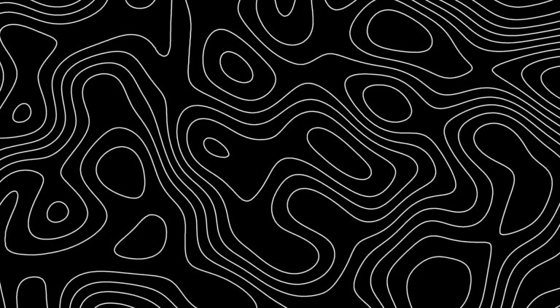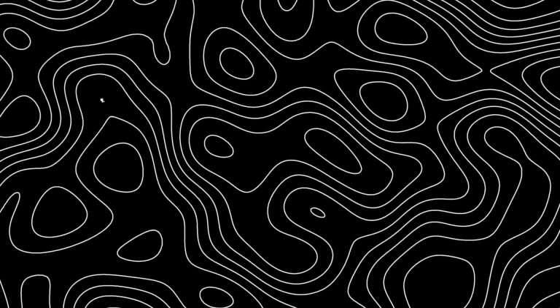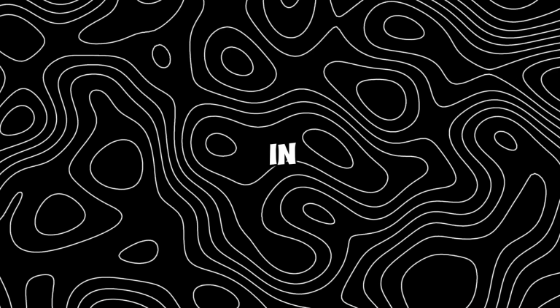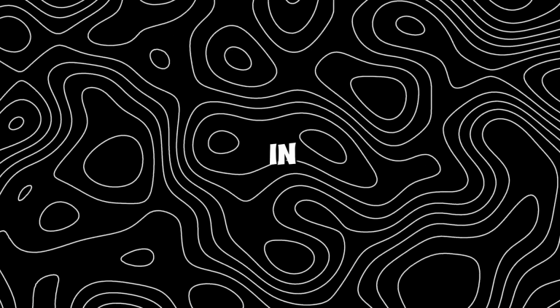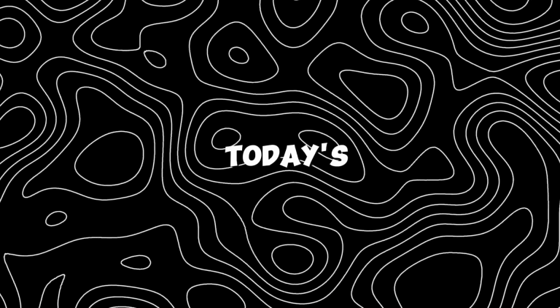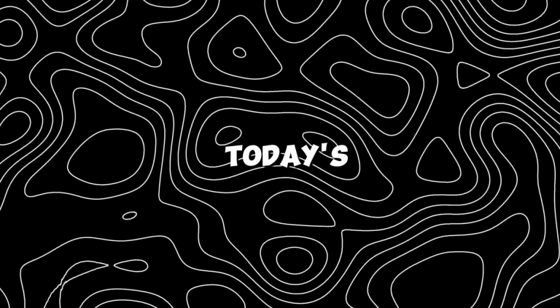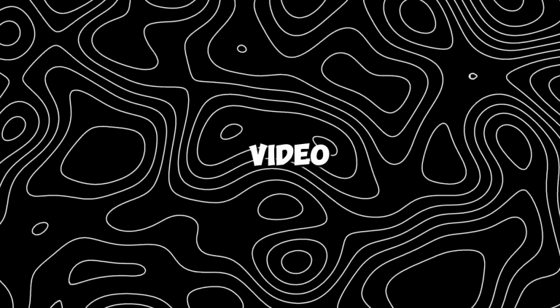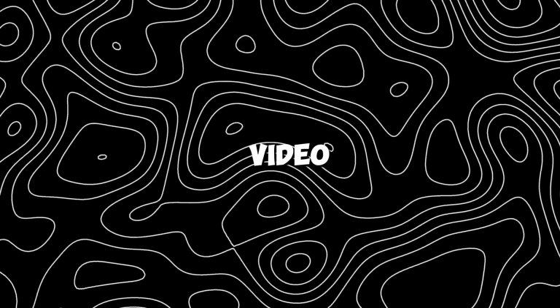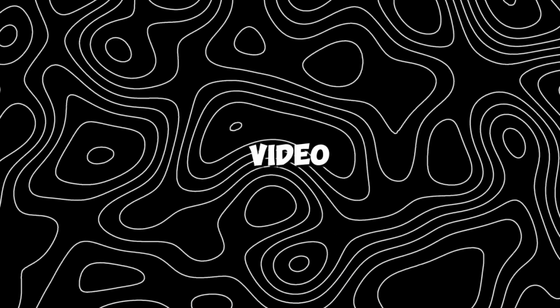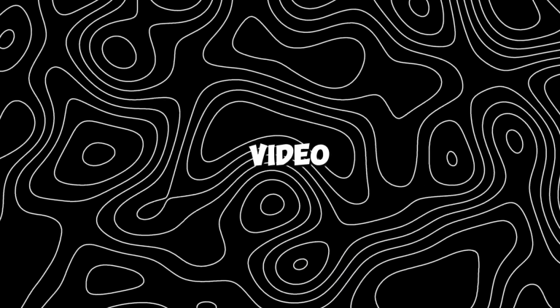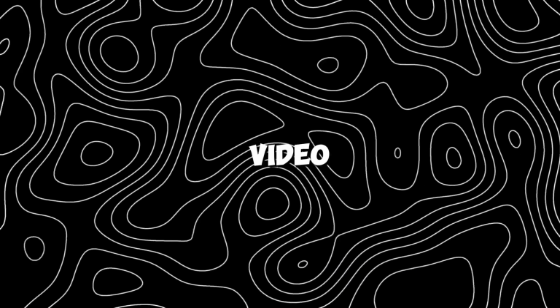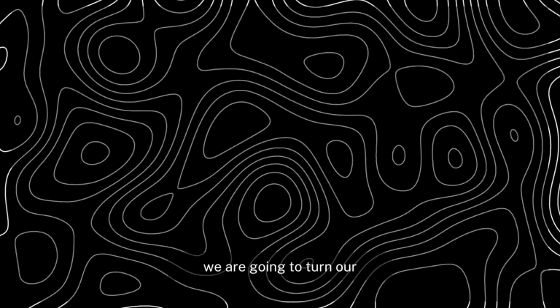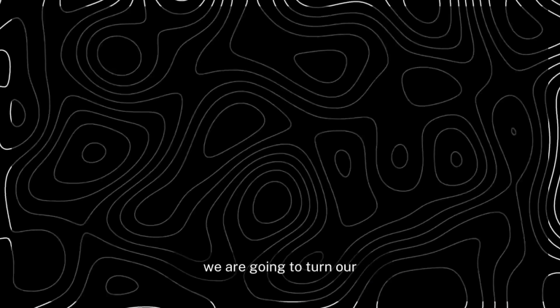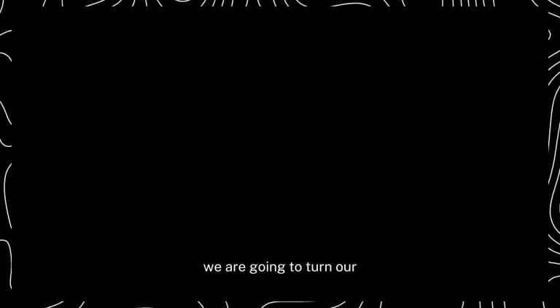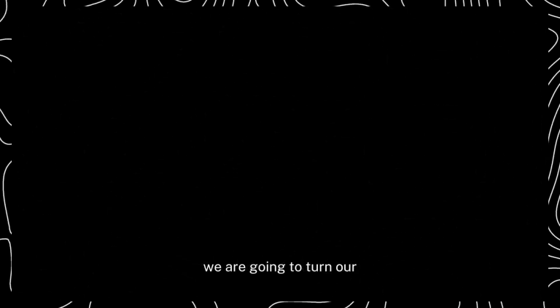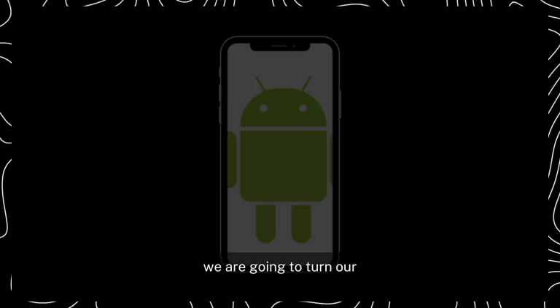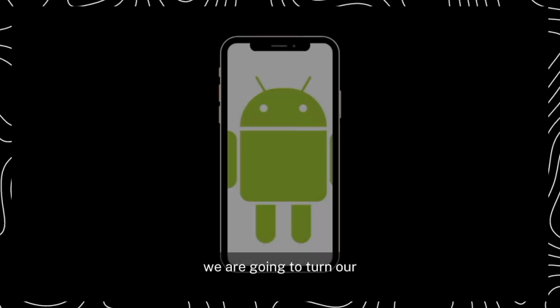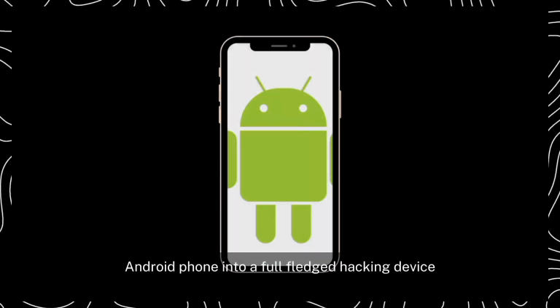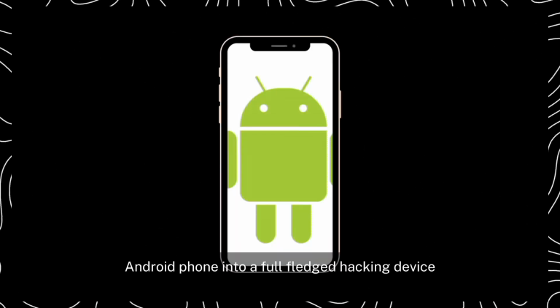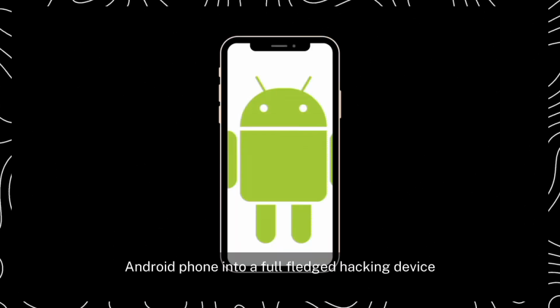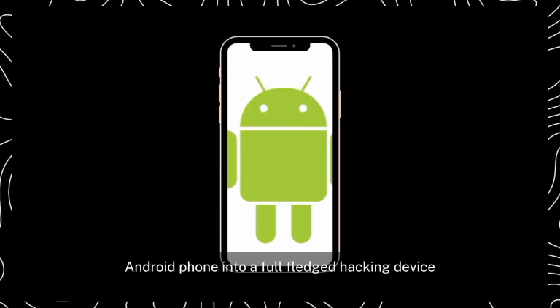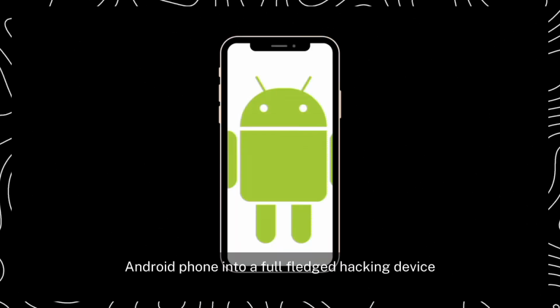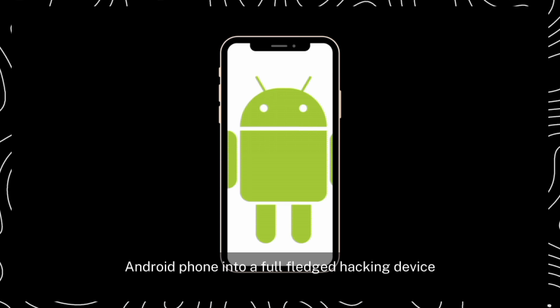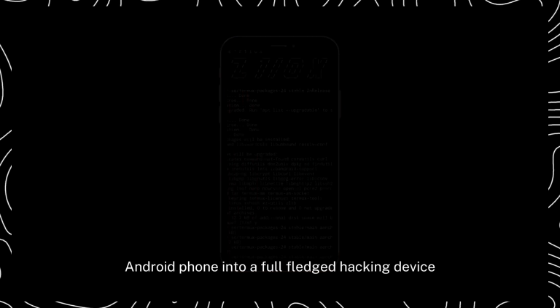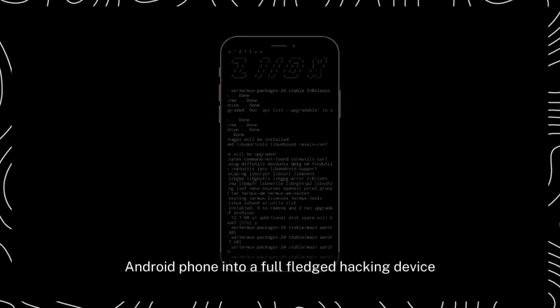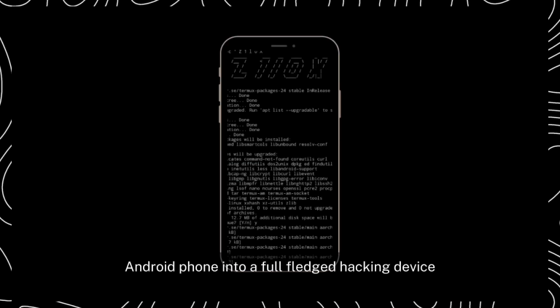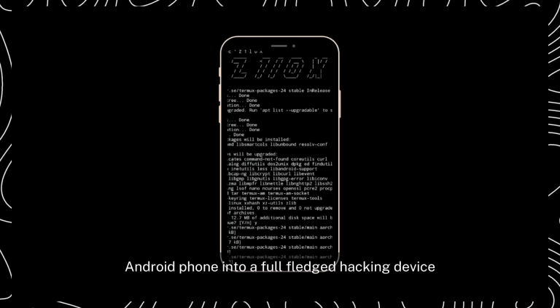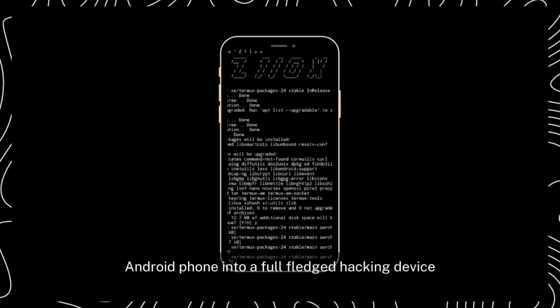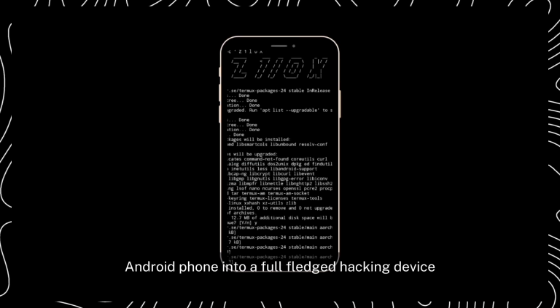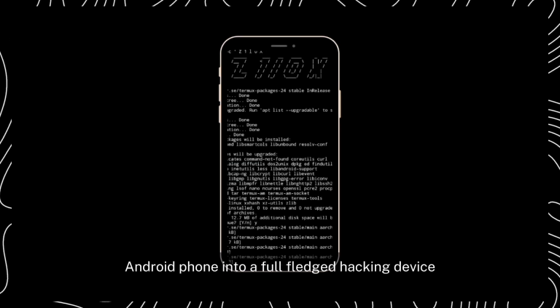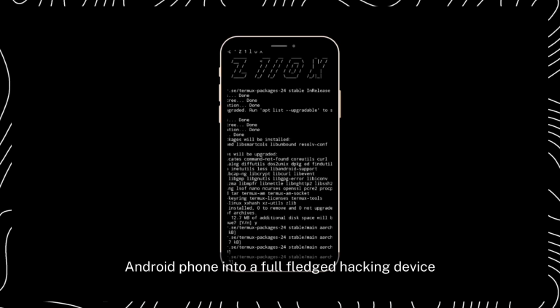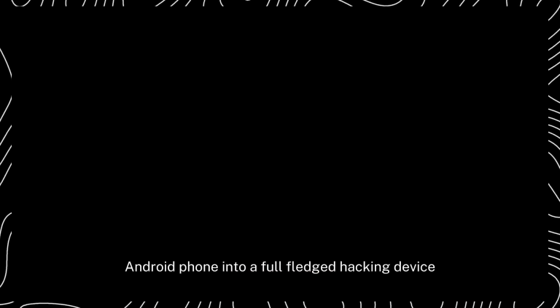In today's video, we are going to turn our Android phone into a full-fledged hacking device.